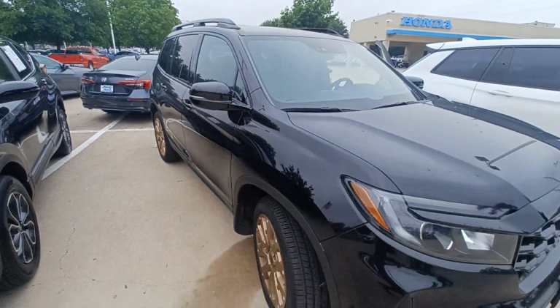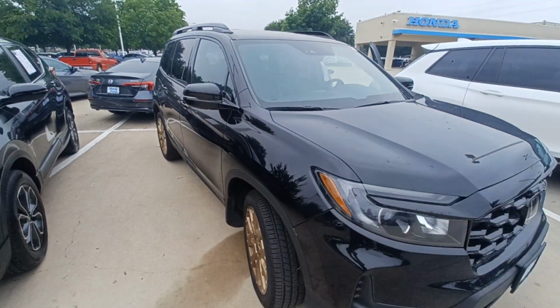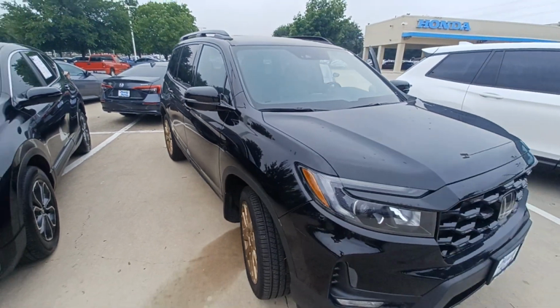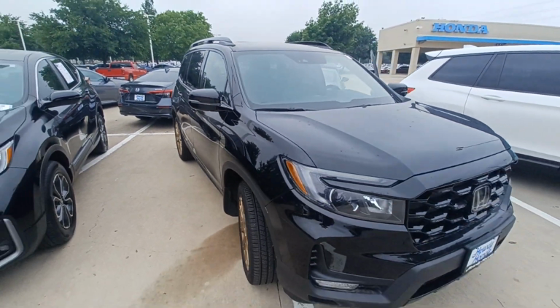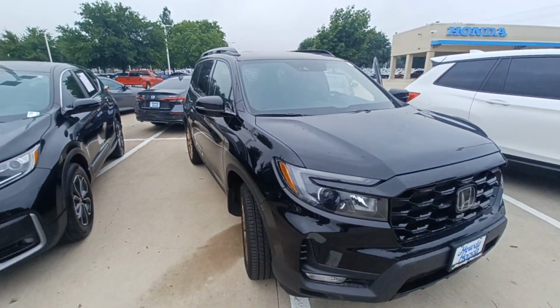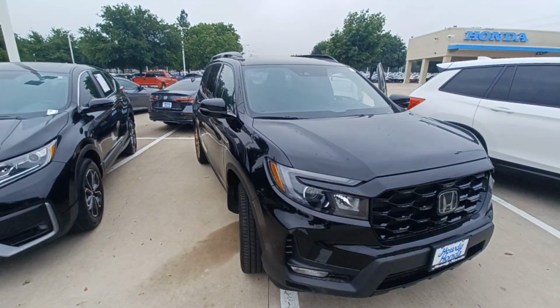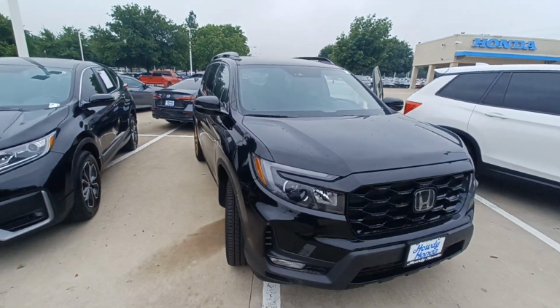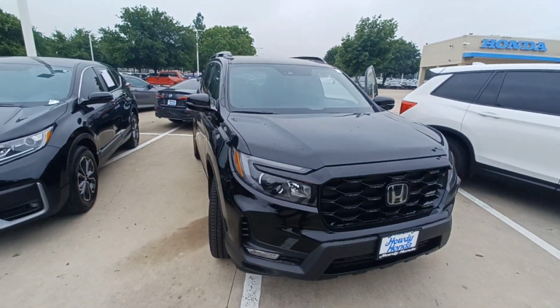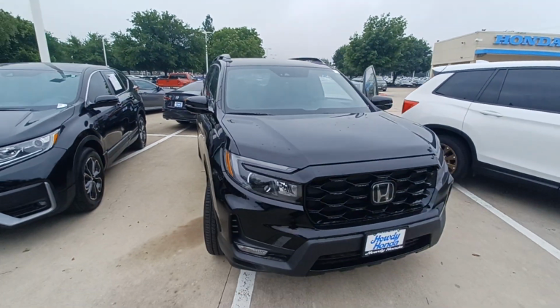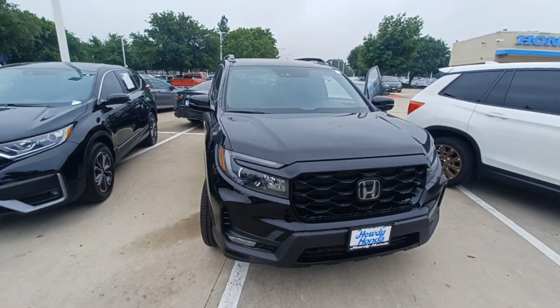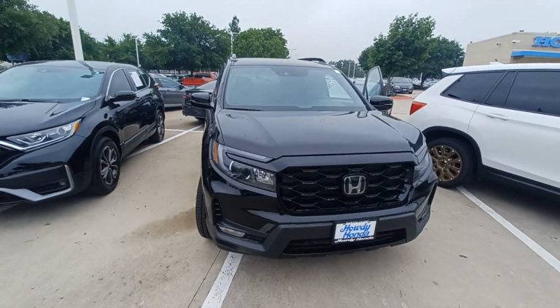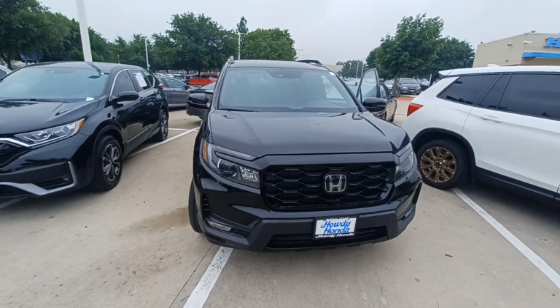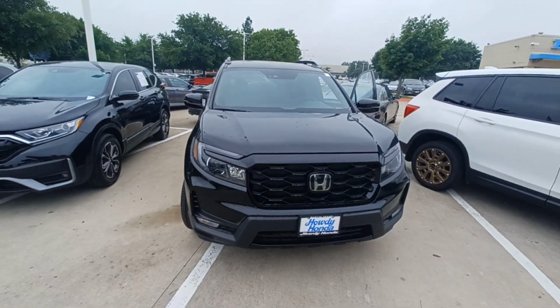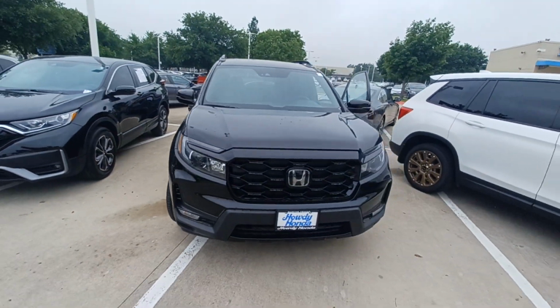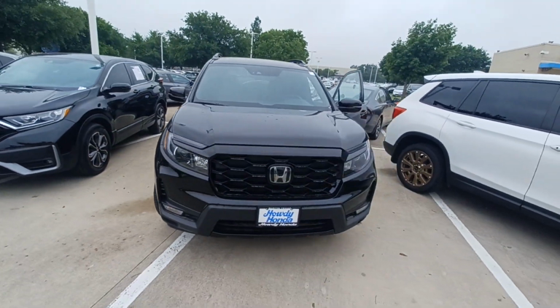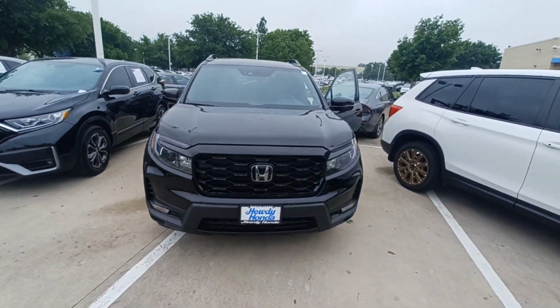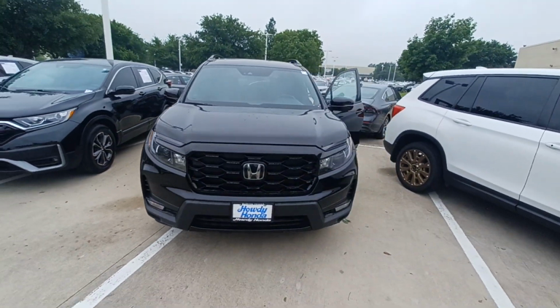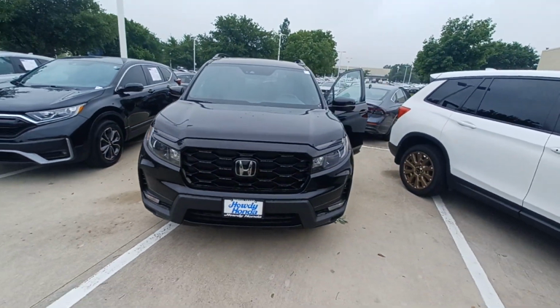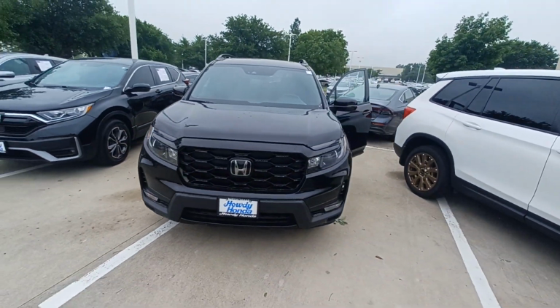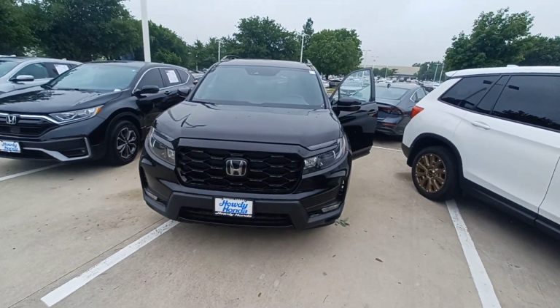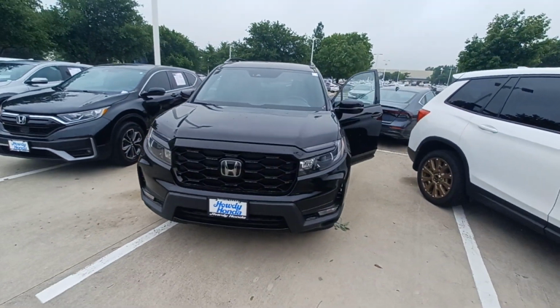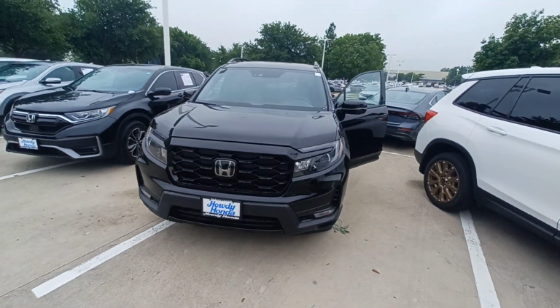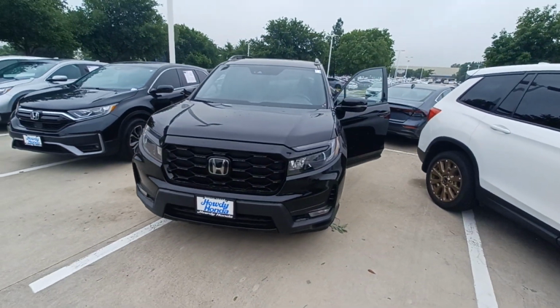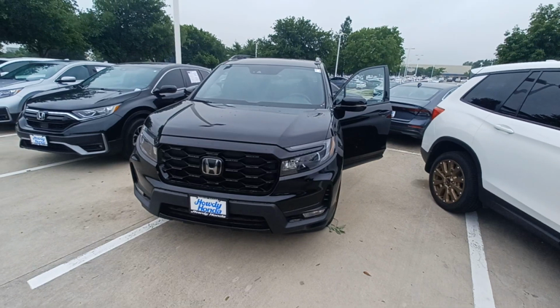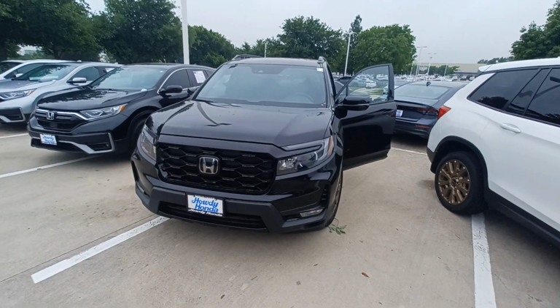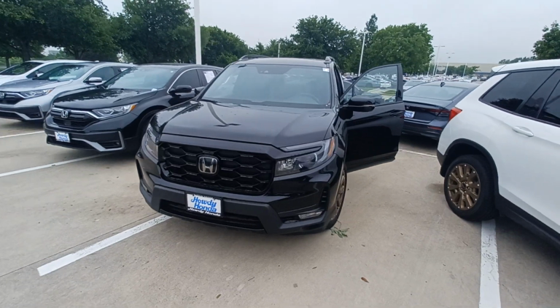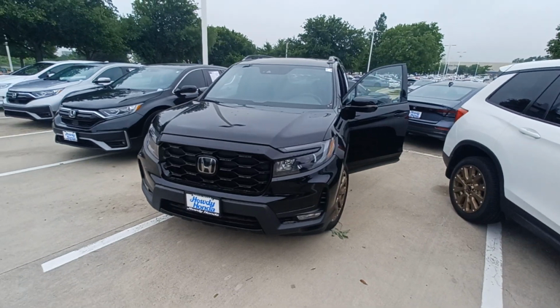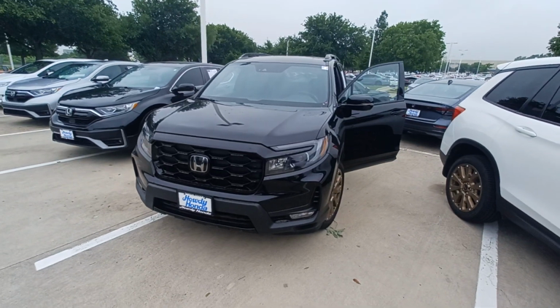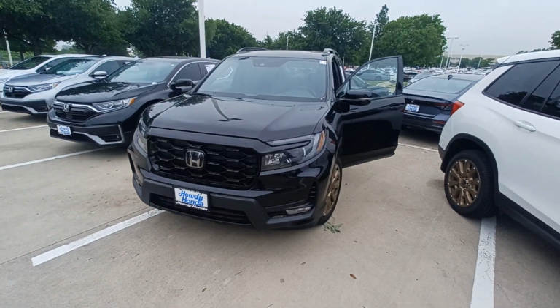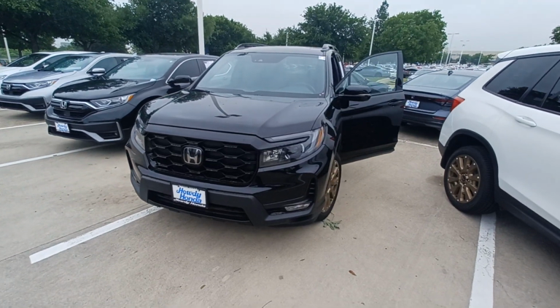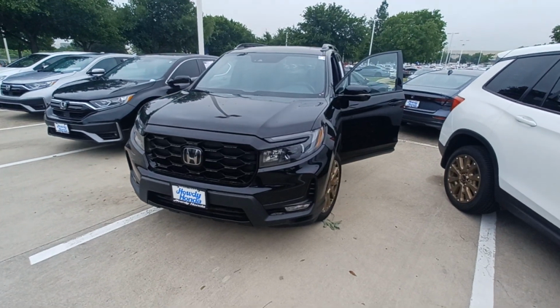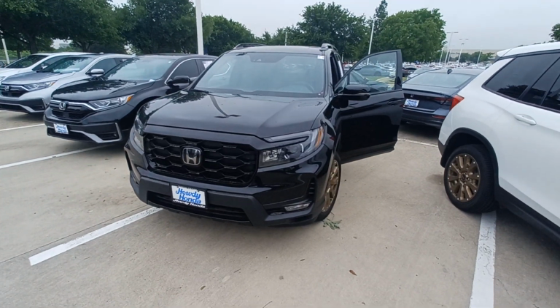And that's my 2023 Honda Passport Elite and I'm Jason down here at Howdy Honda.